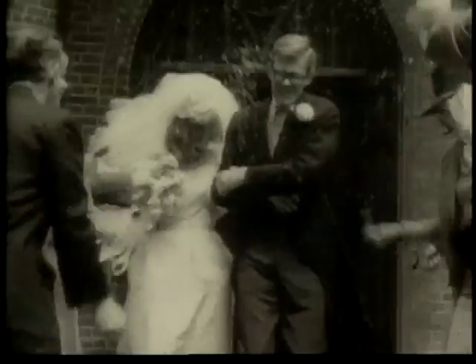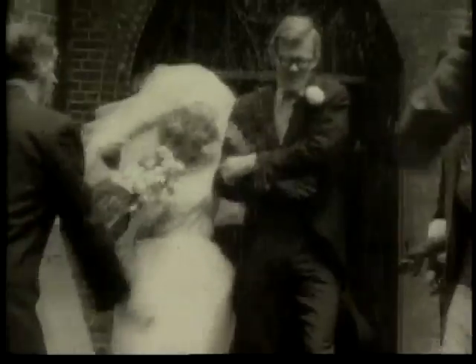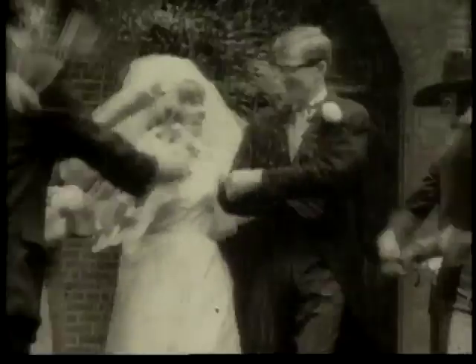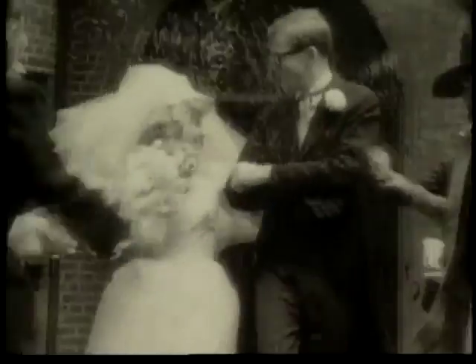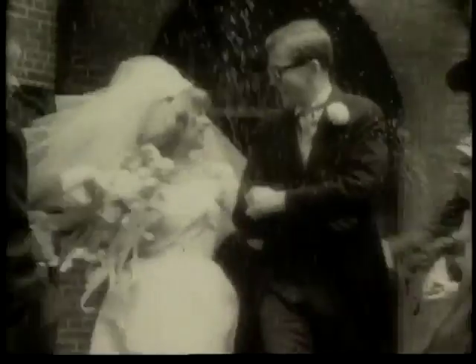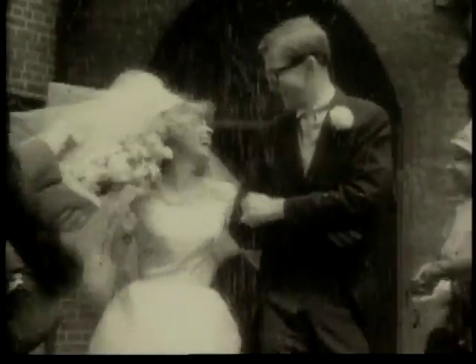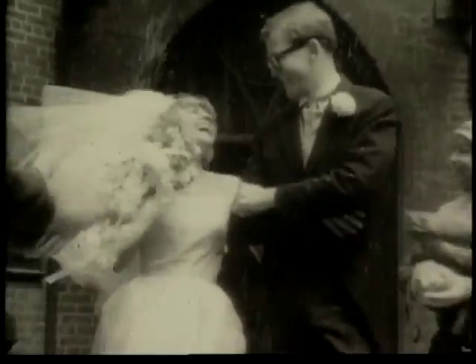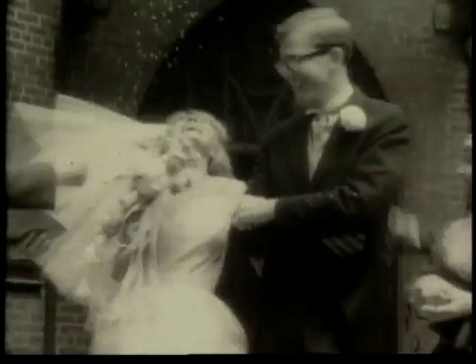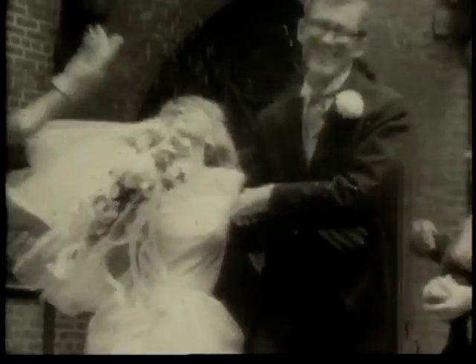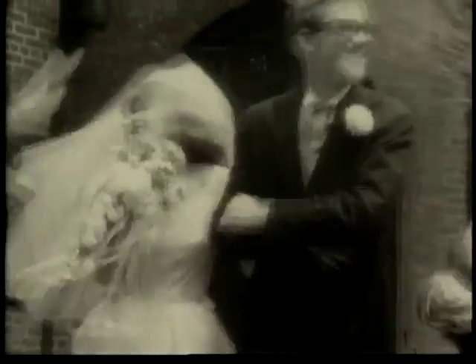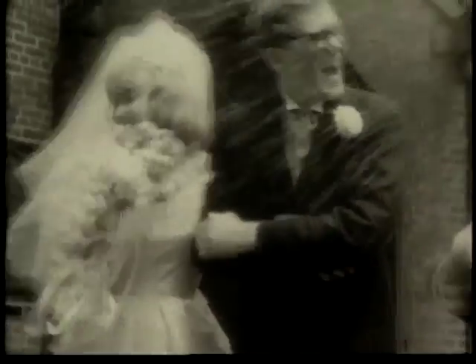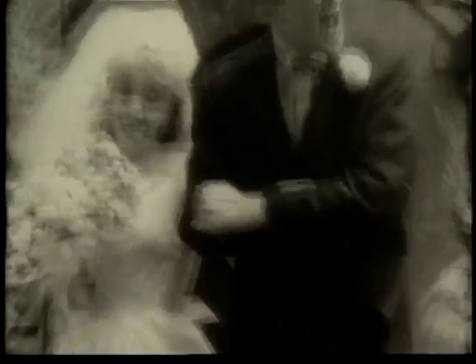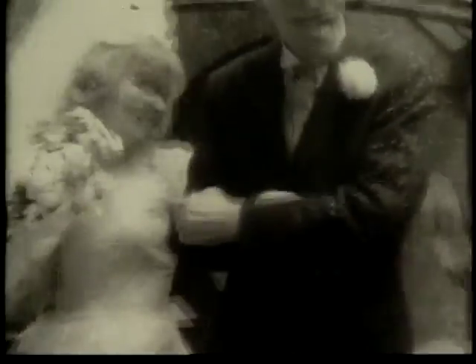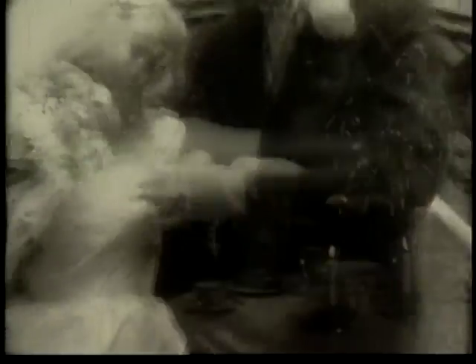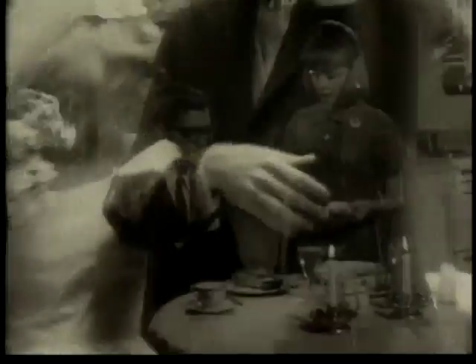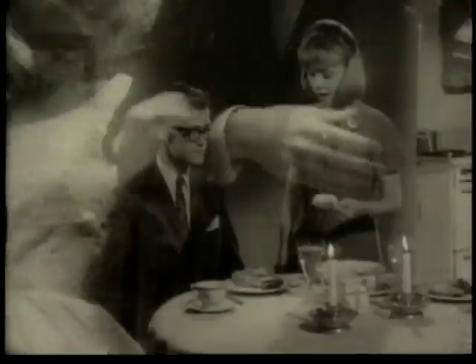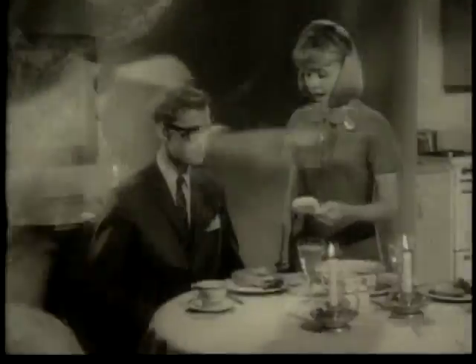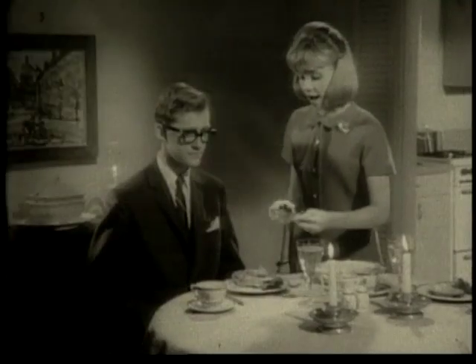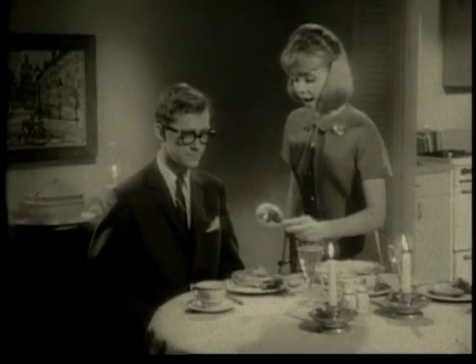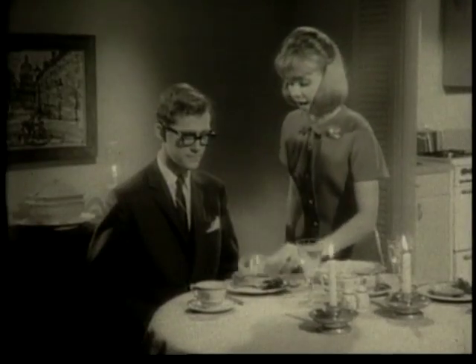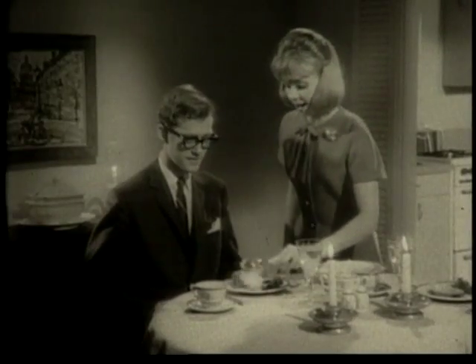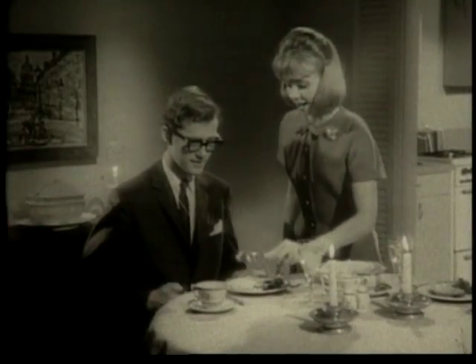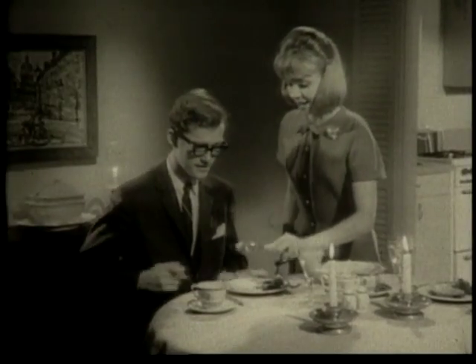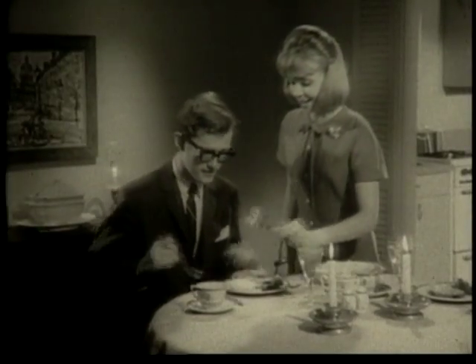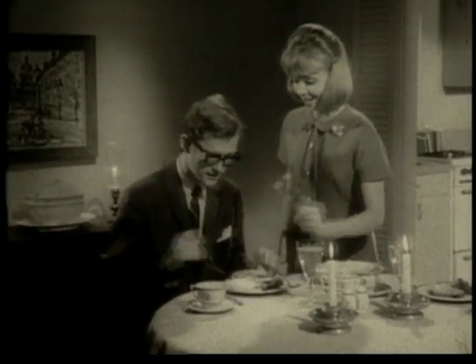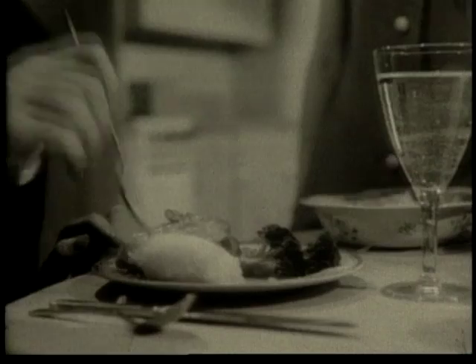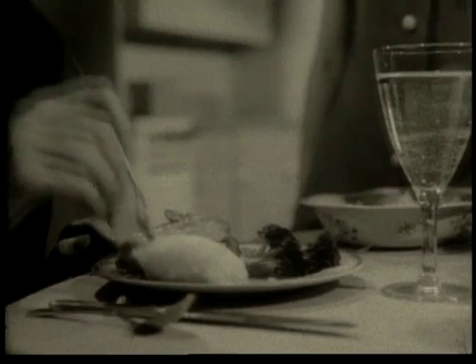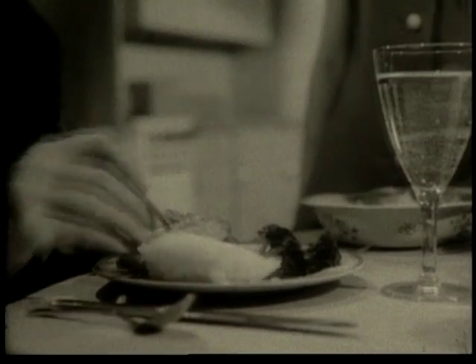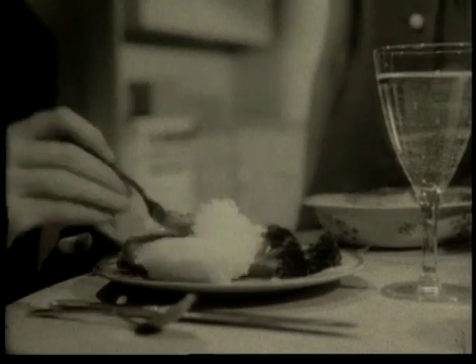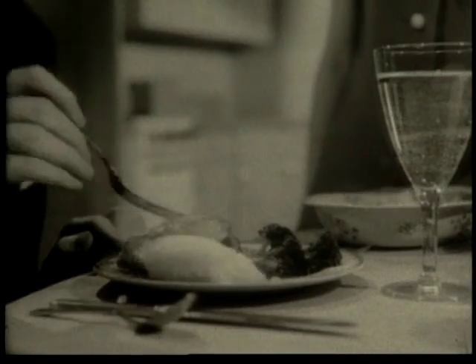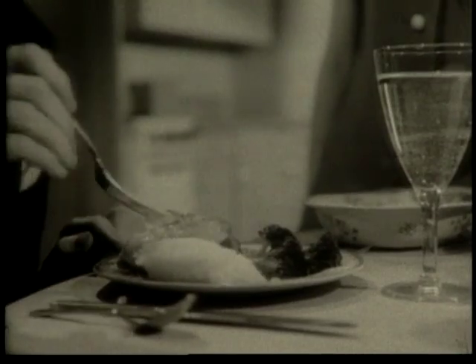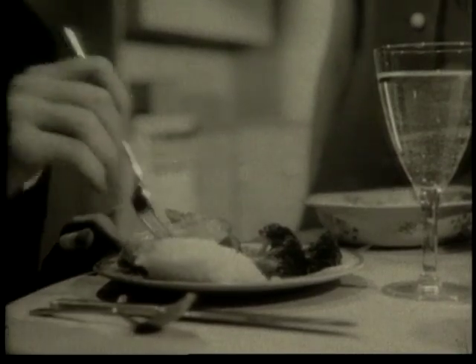Her marriage began with rice and could have ended with it, too.